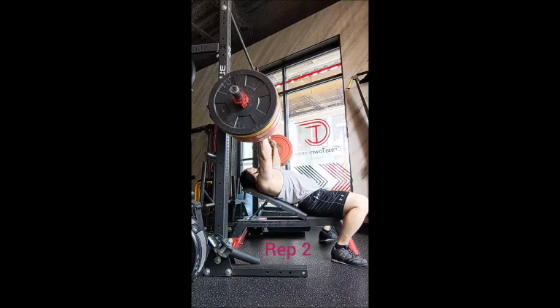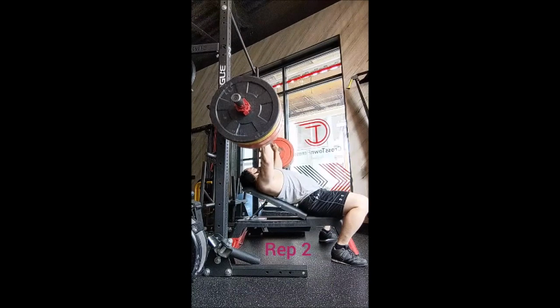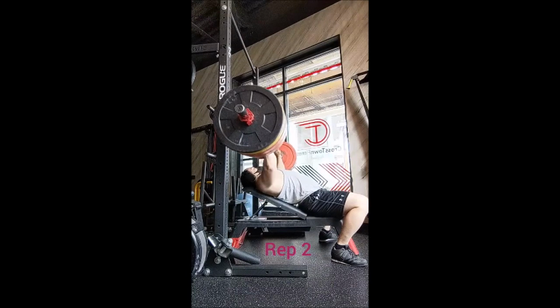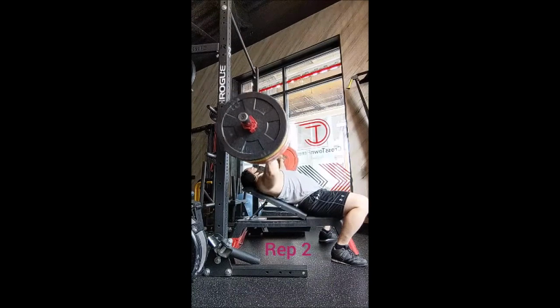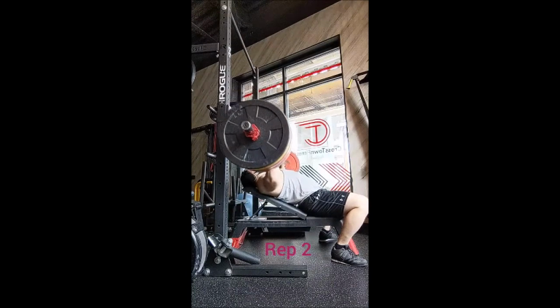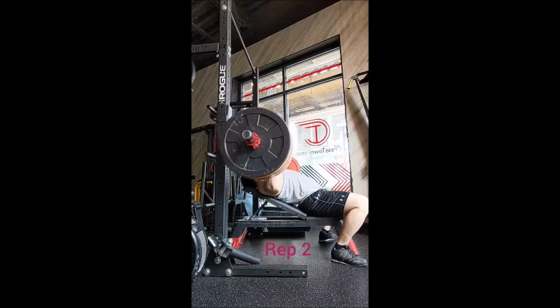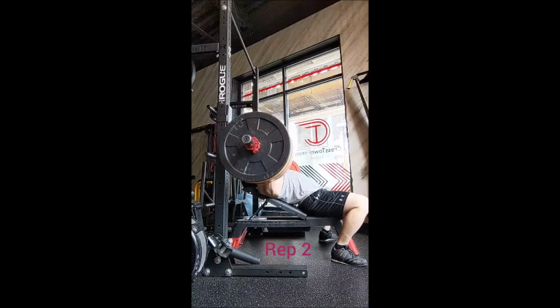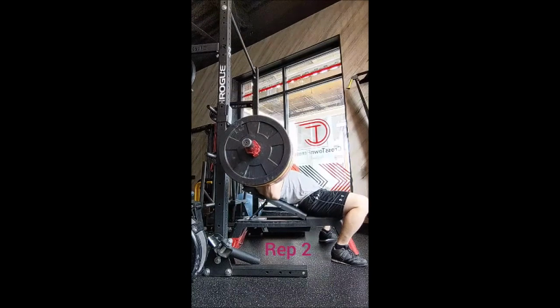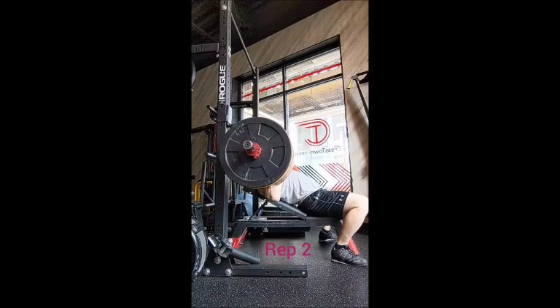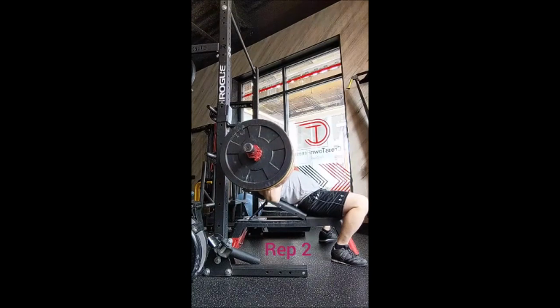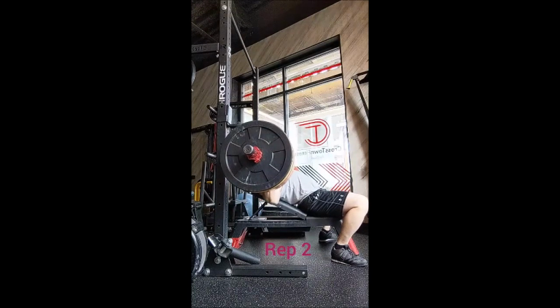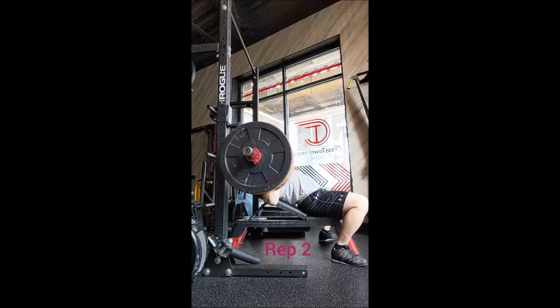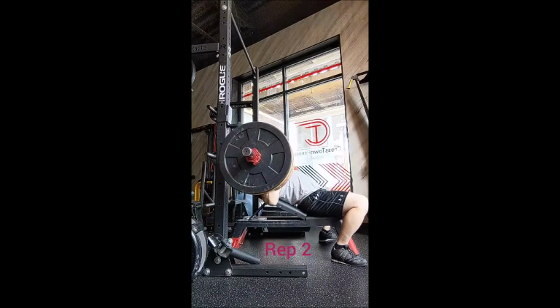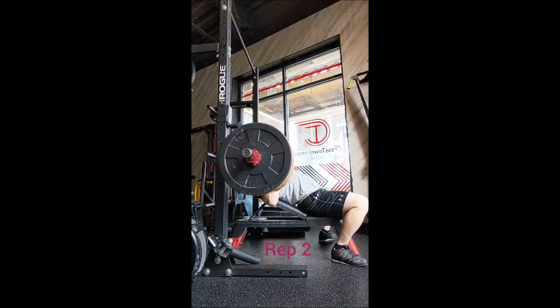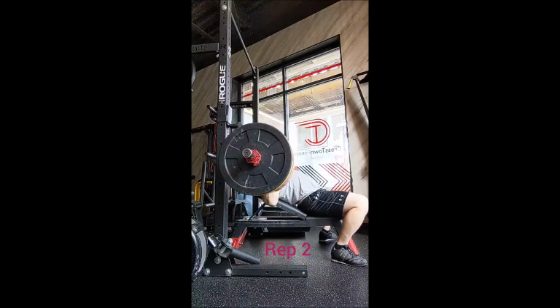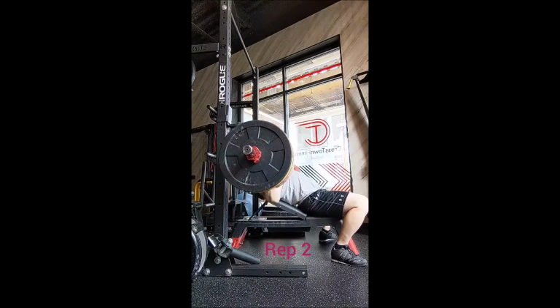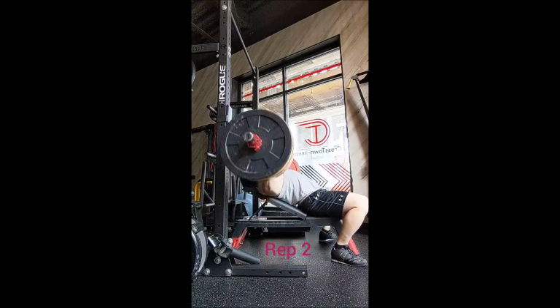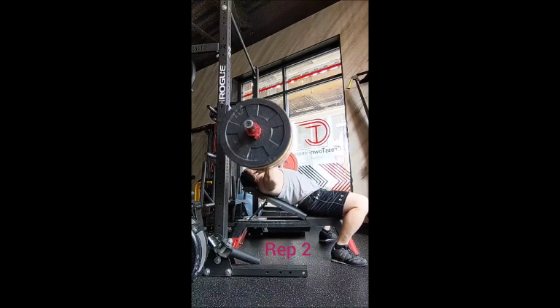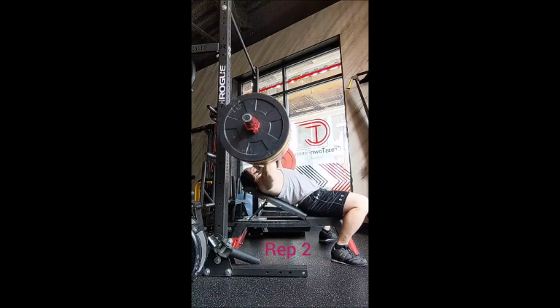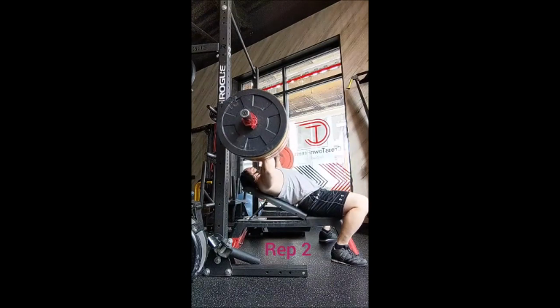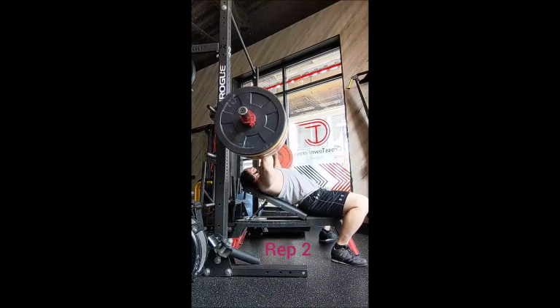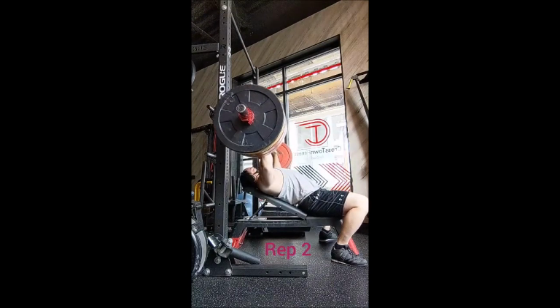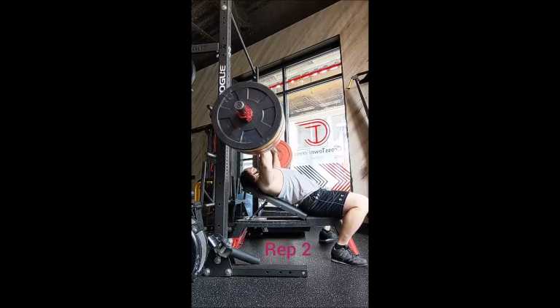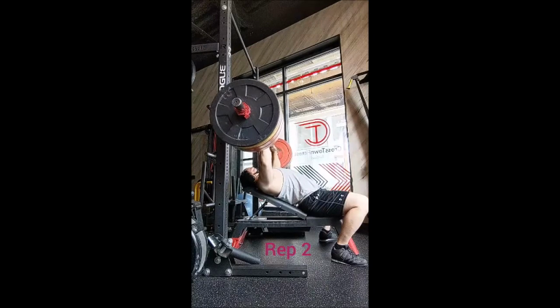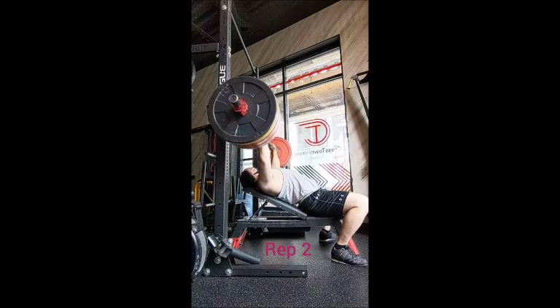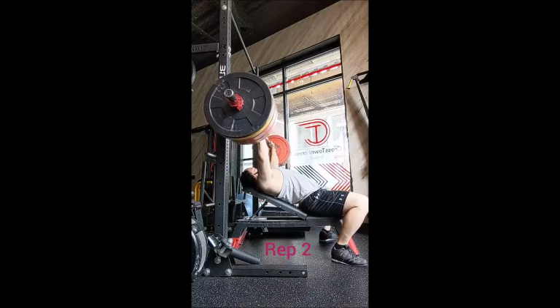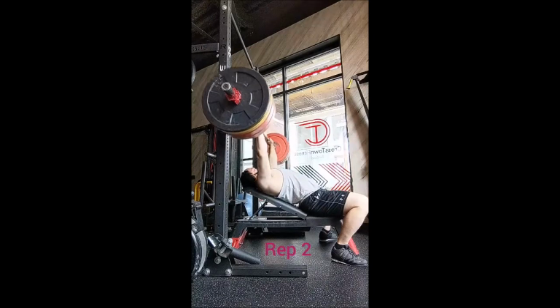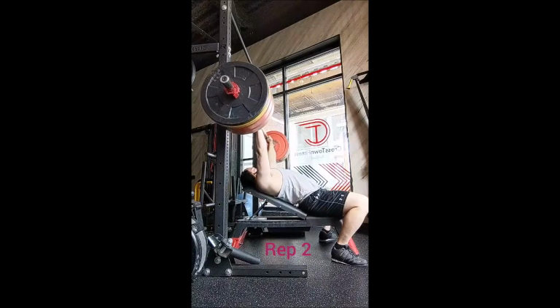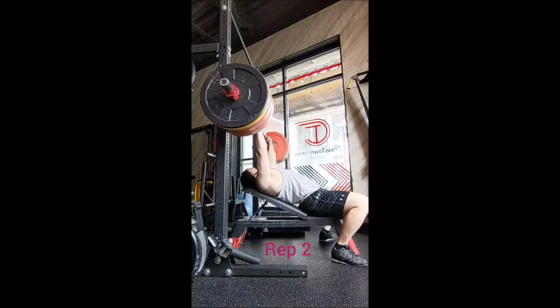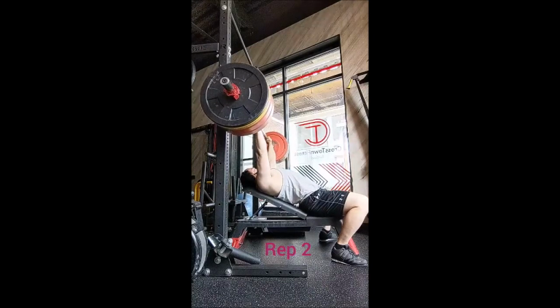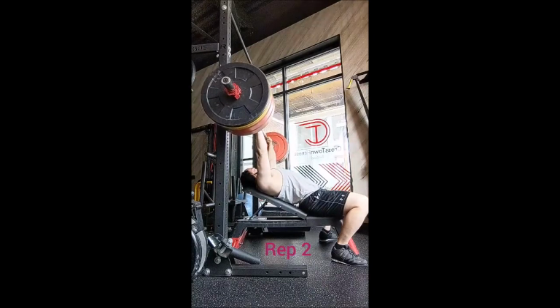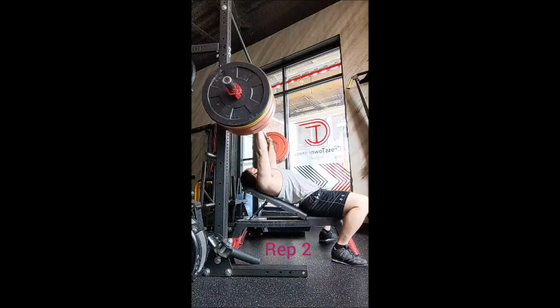So I did 5 opening singles with 285, as you just saw, with 3 minutes of rest in between reps. It went so much better than the warm-ups — I was much happier about that.